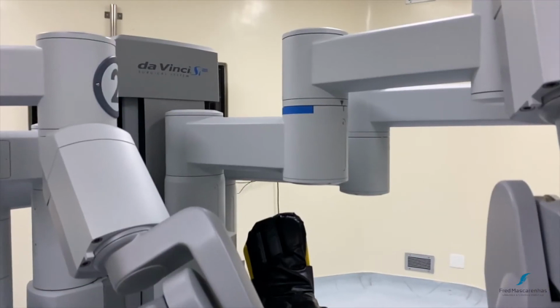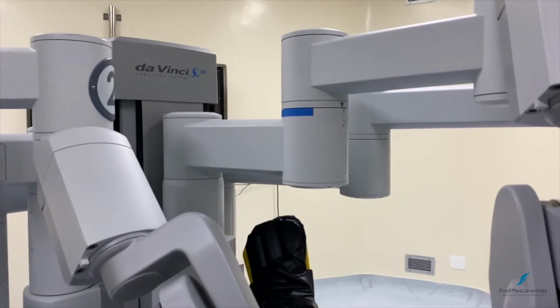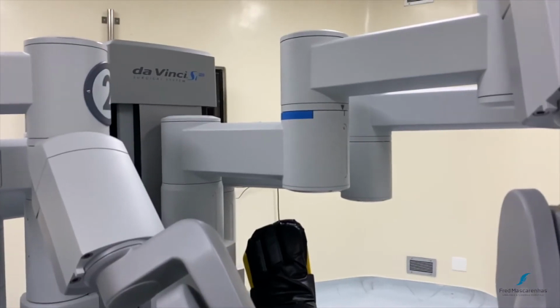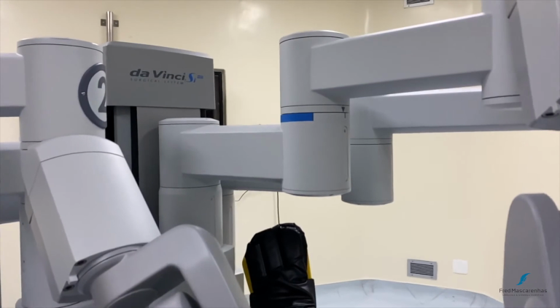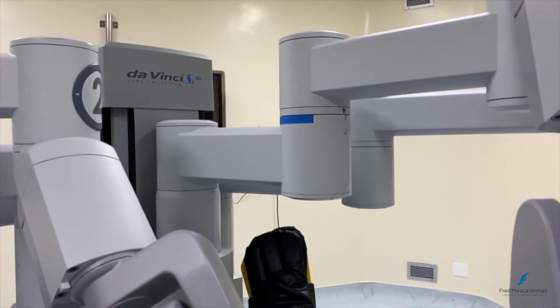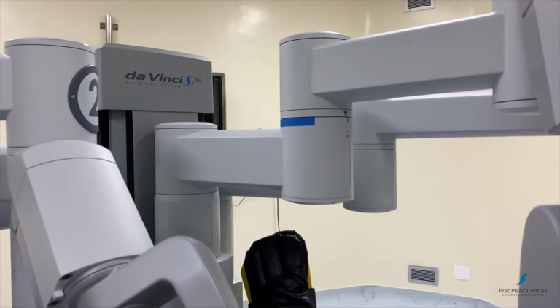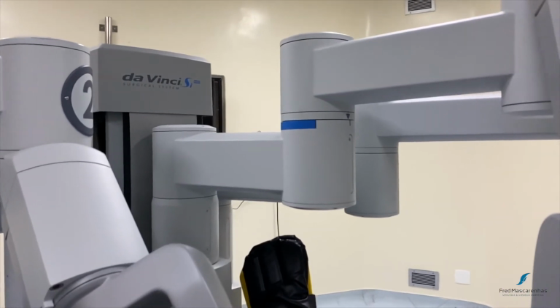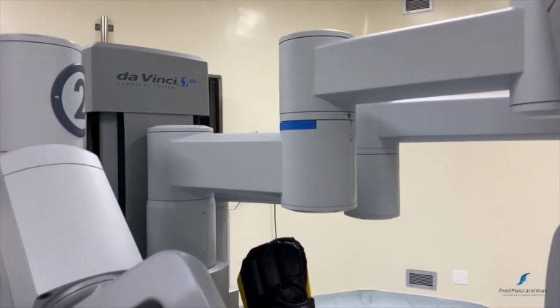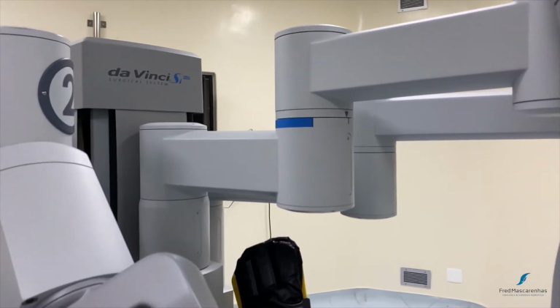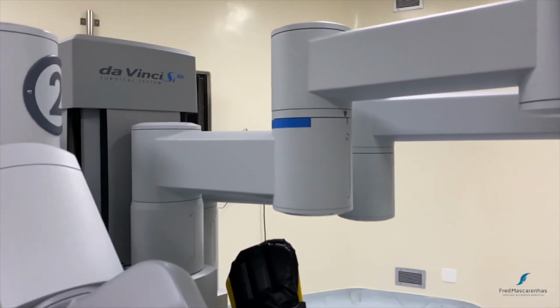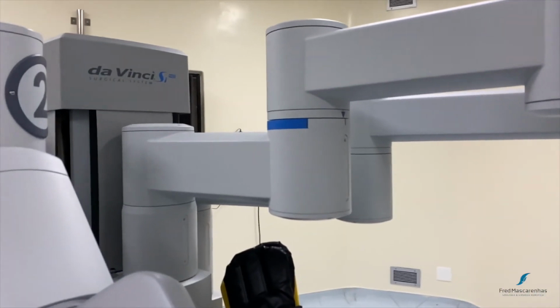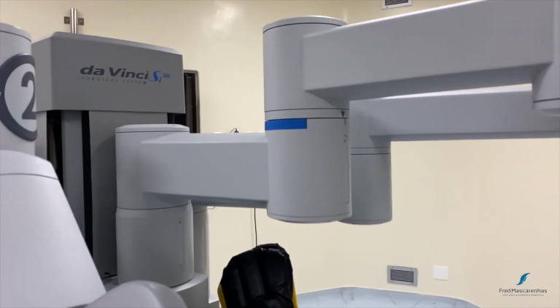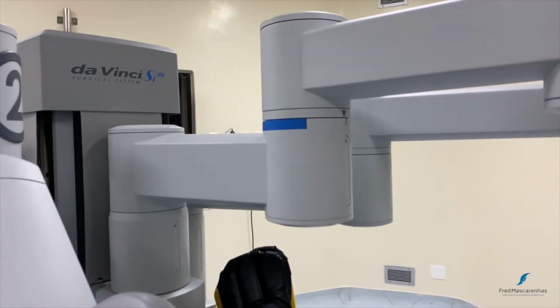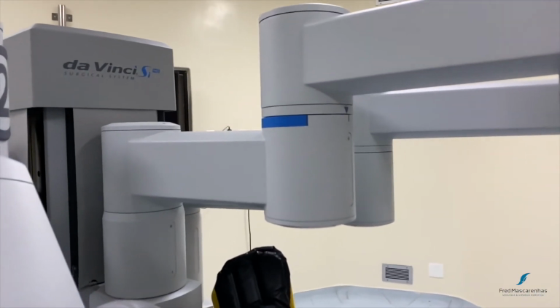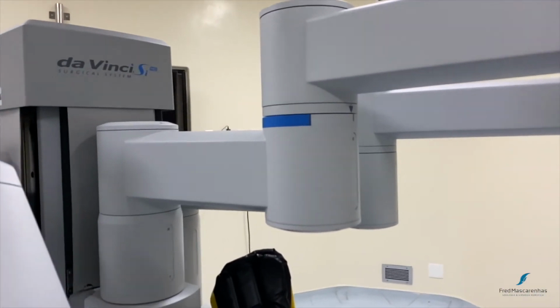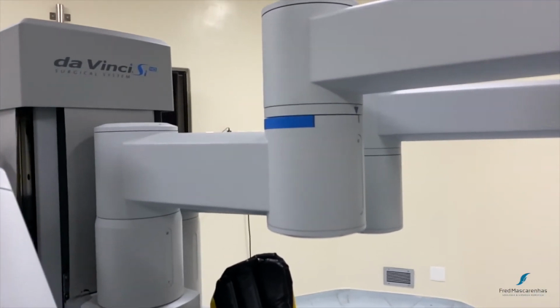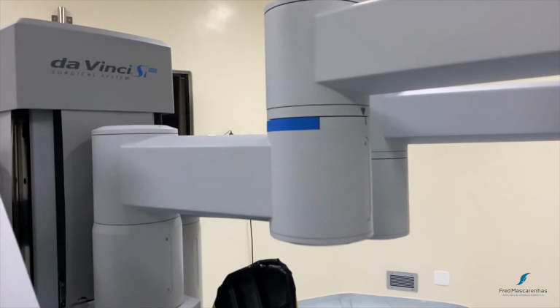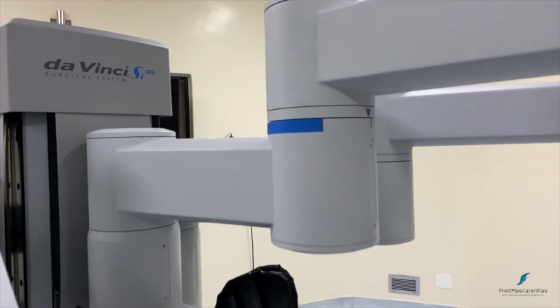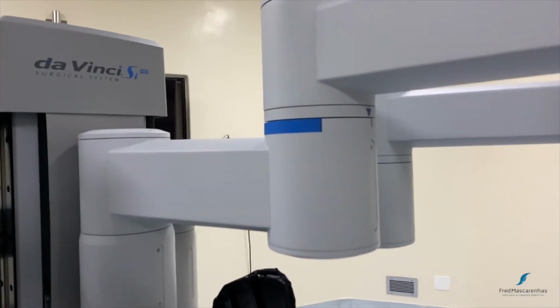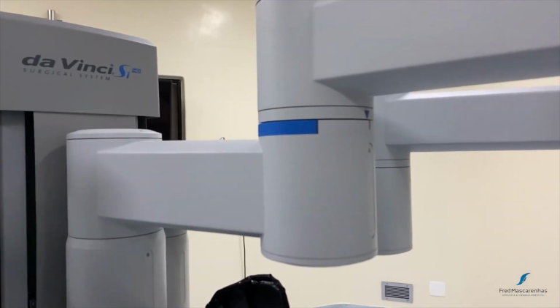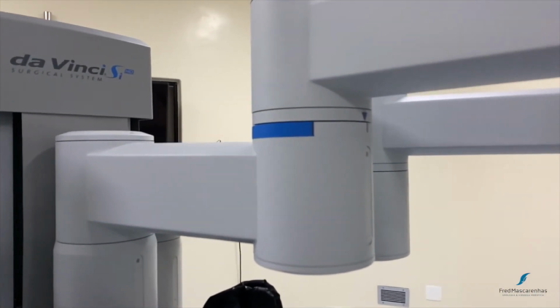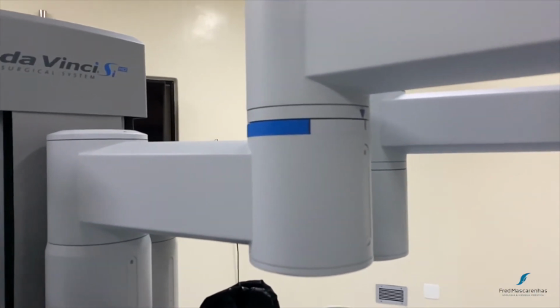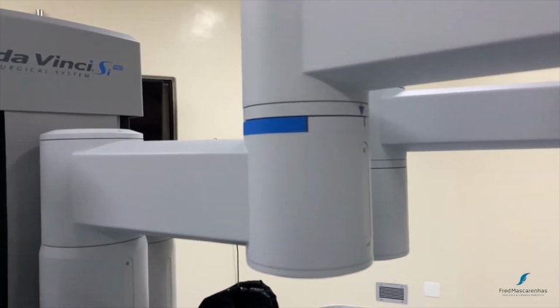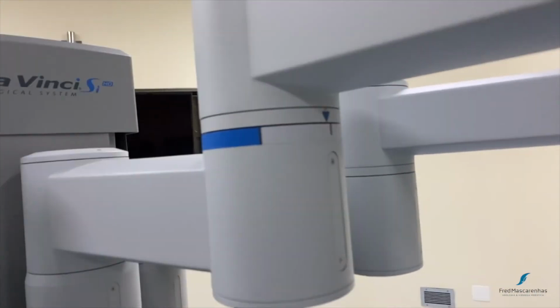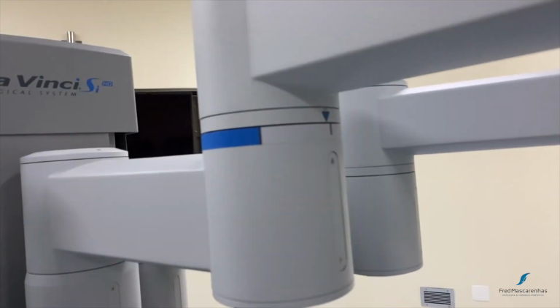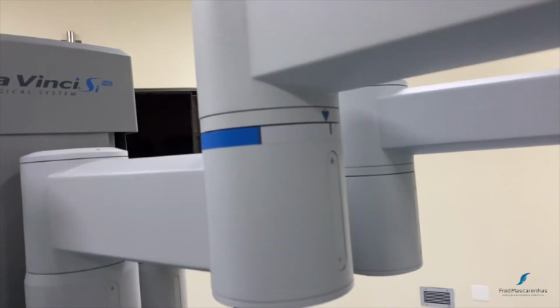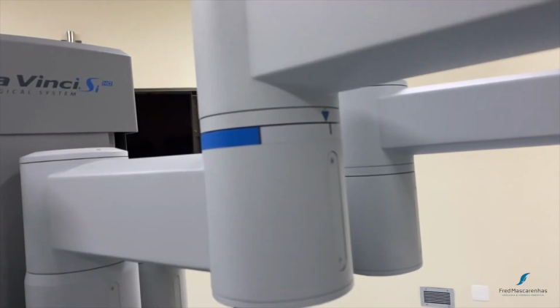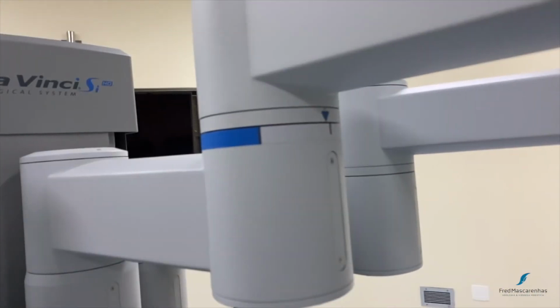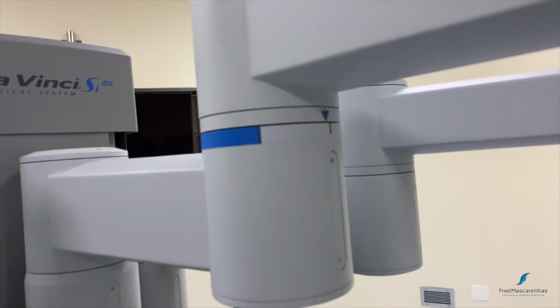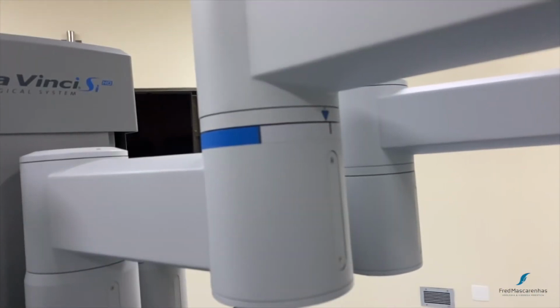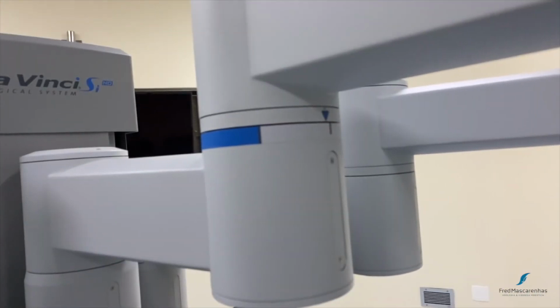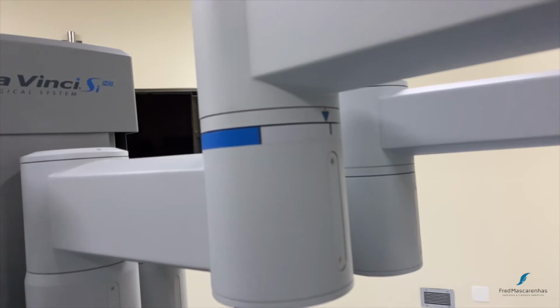The sweet spot rule is not obeyed here. Notice that the blue arrow is not in the sweet spot zone.